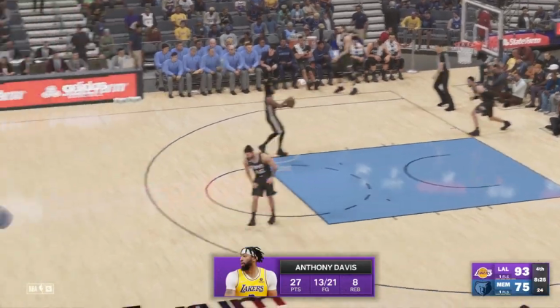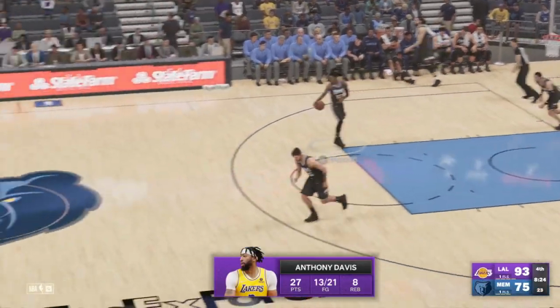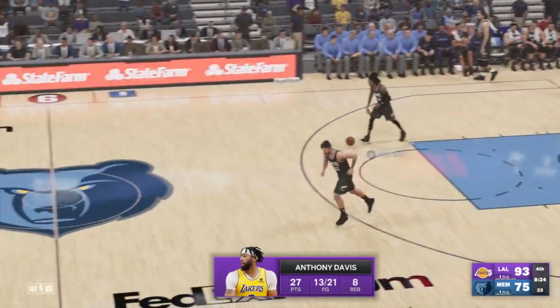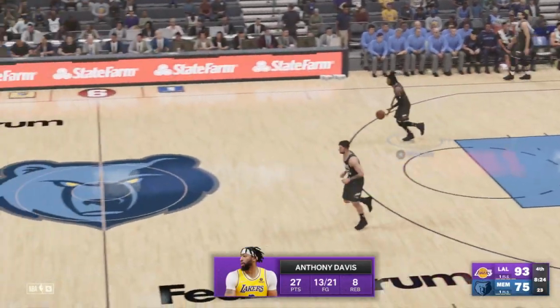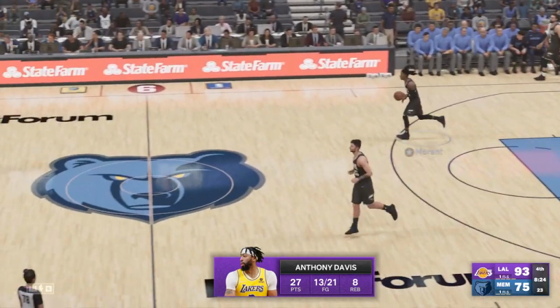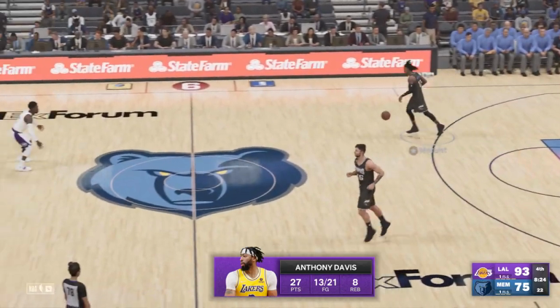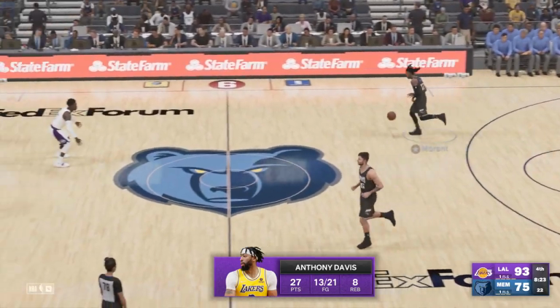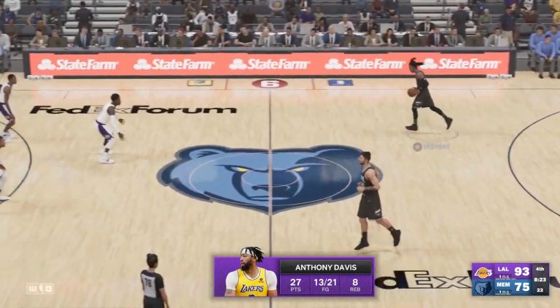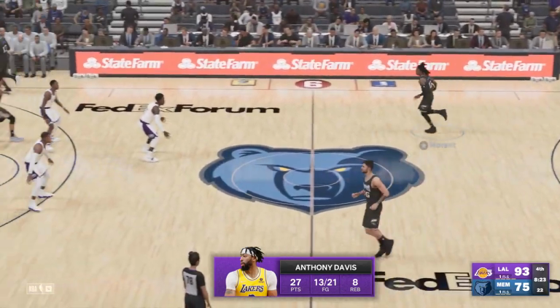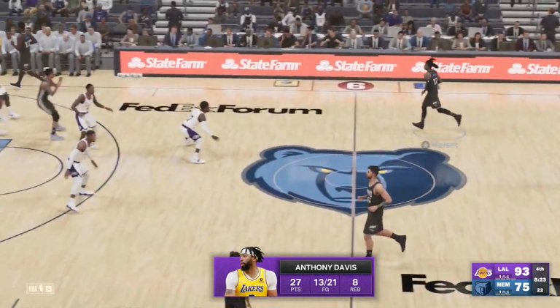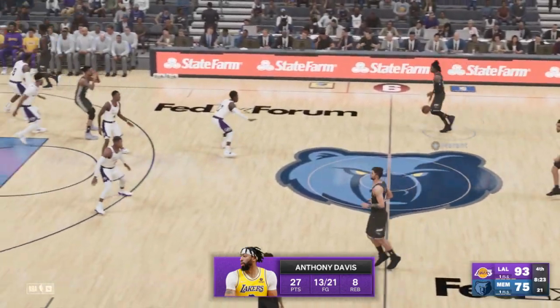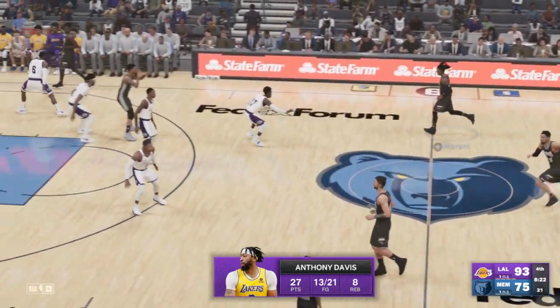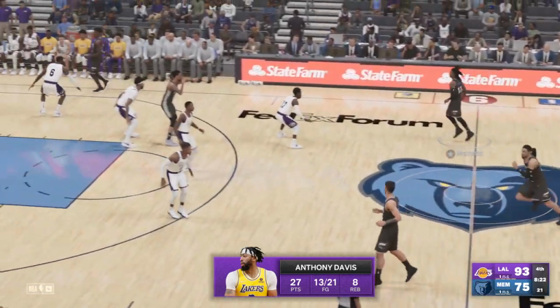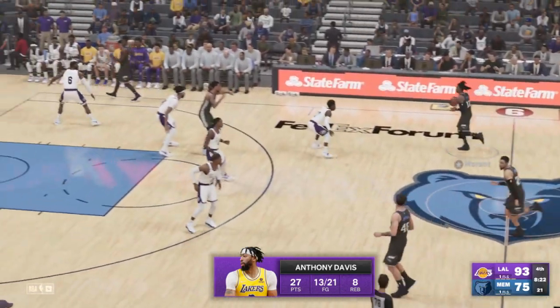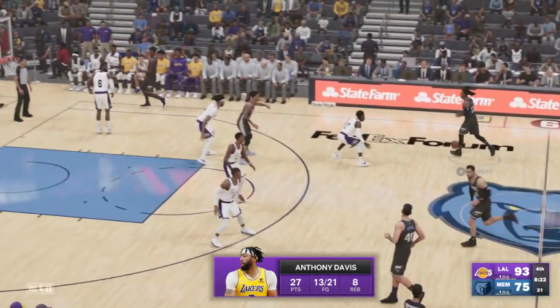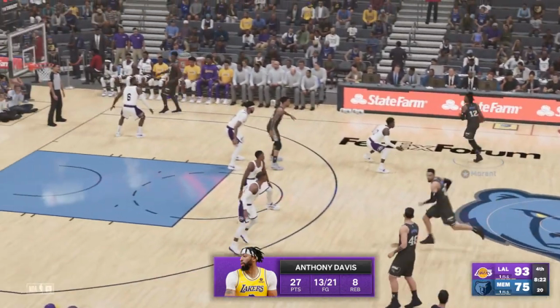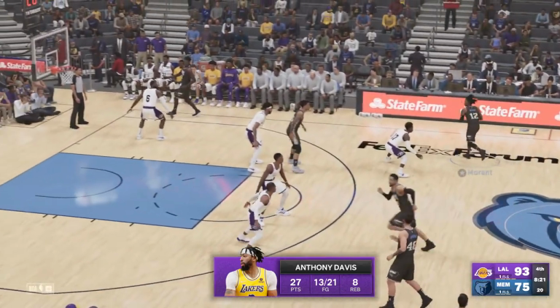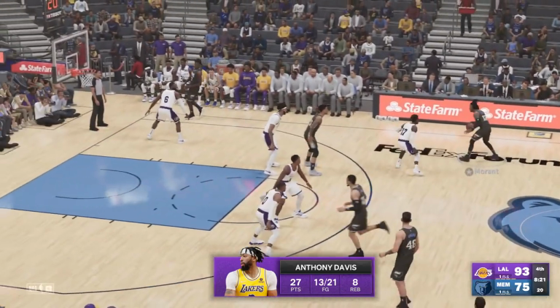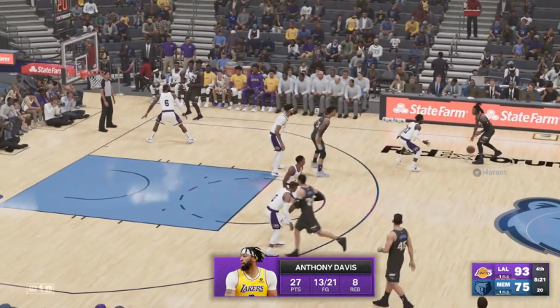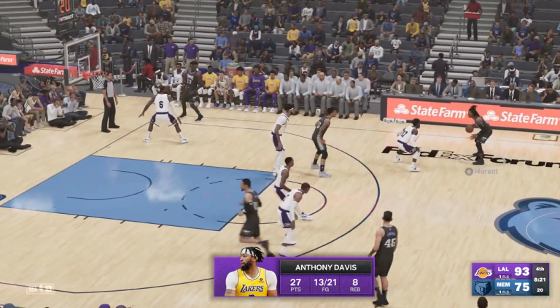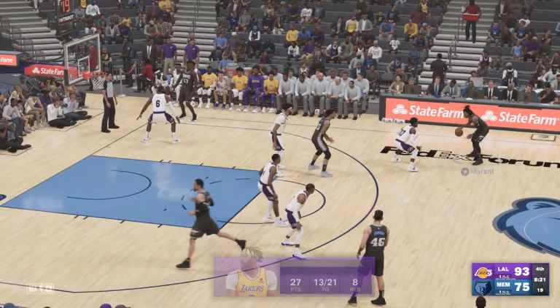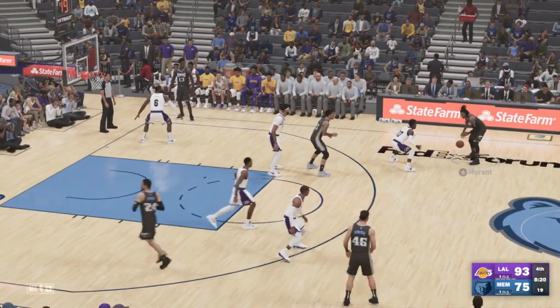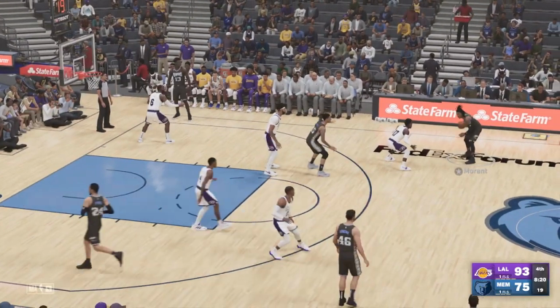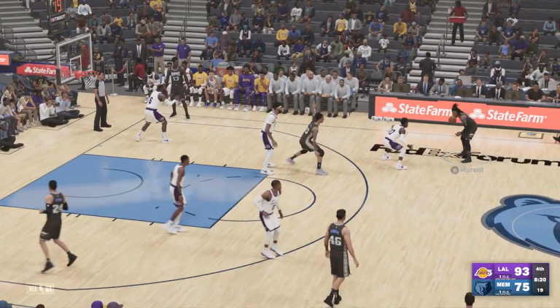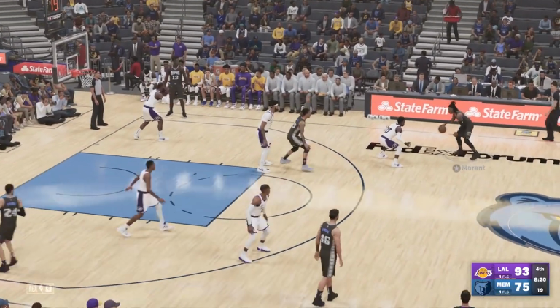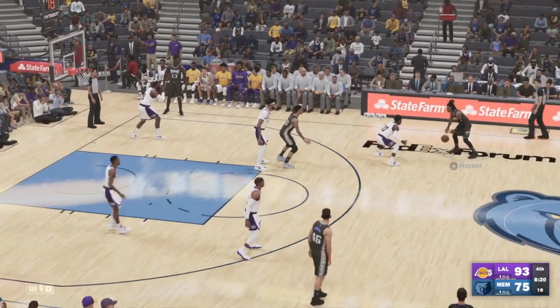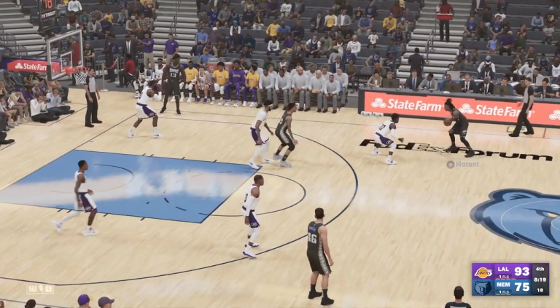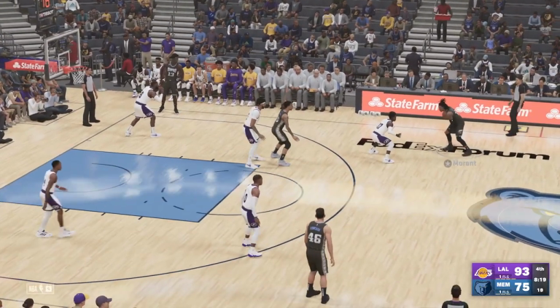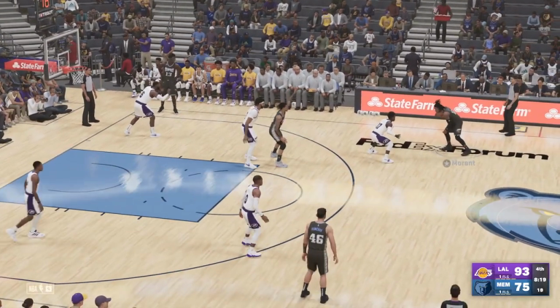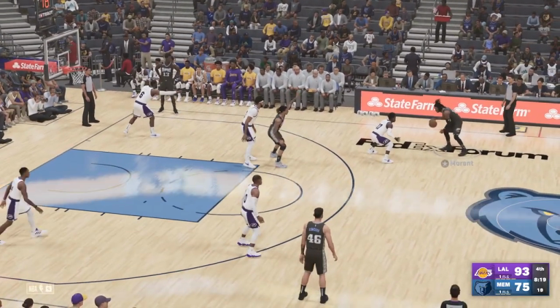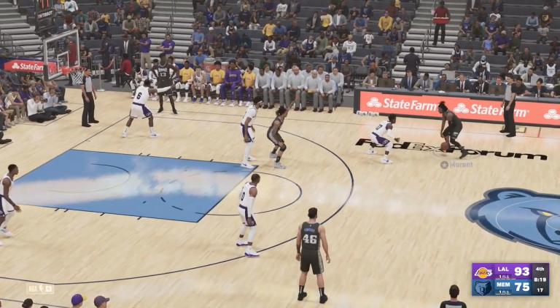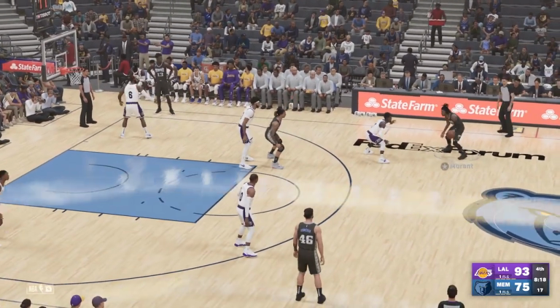You see the weight that A.D.'s added to his frame over the years. Now invites contact.